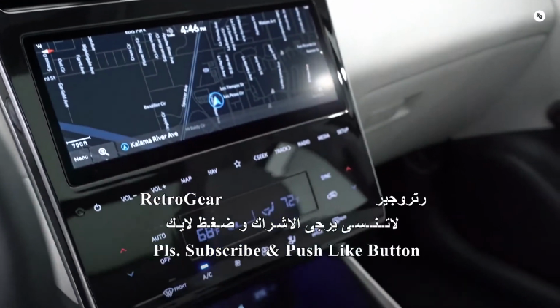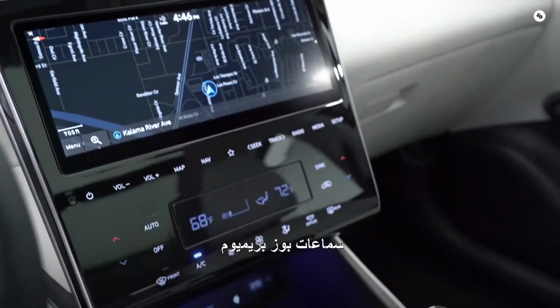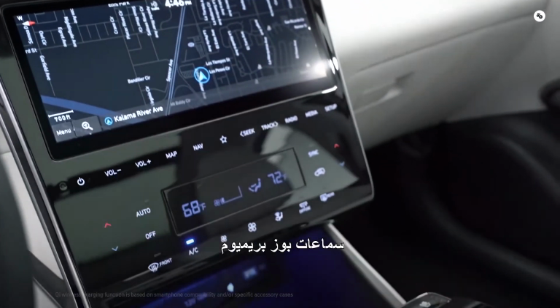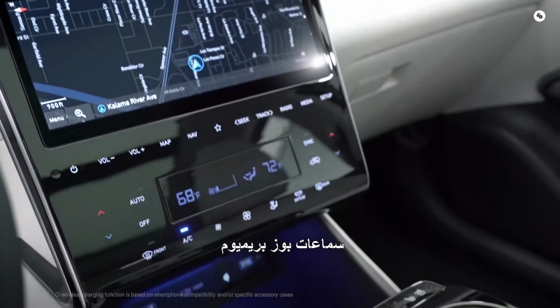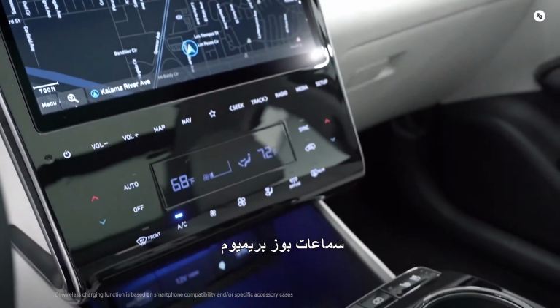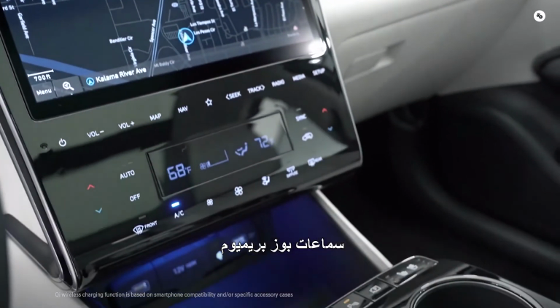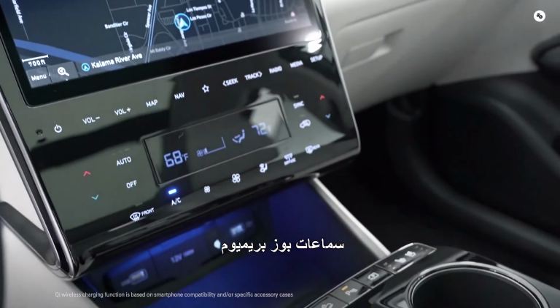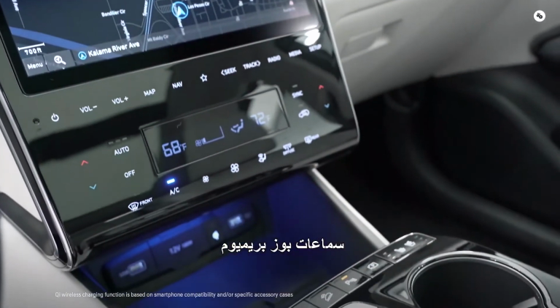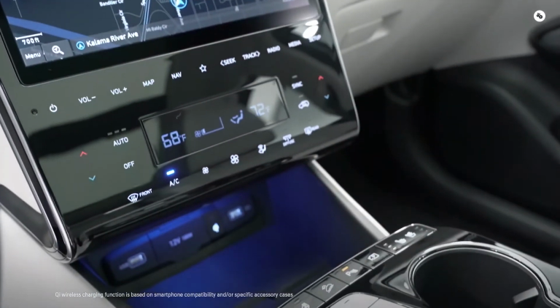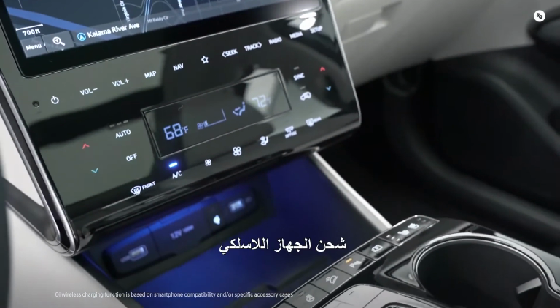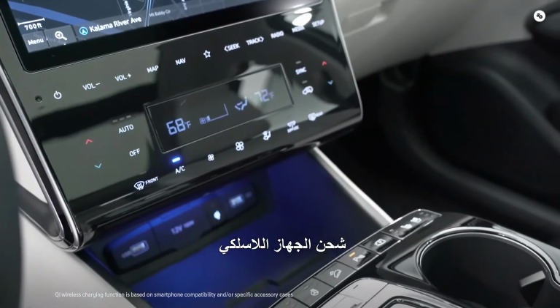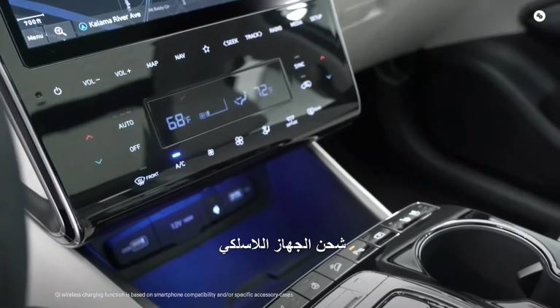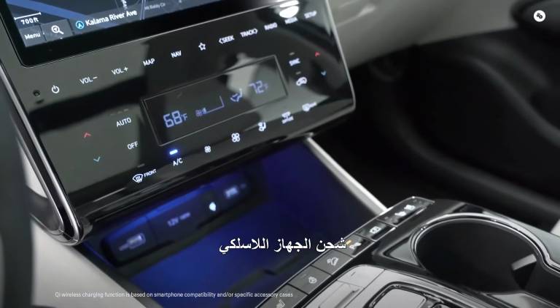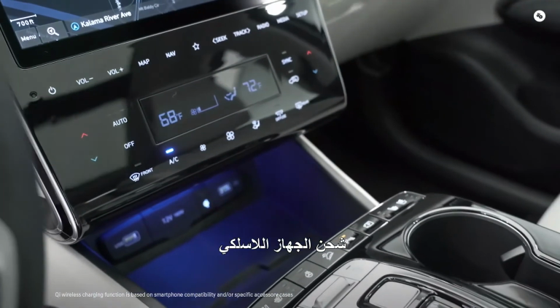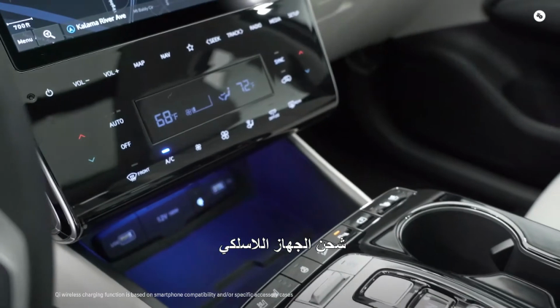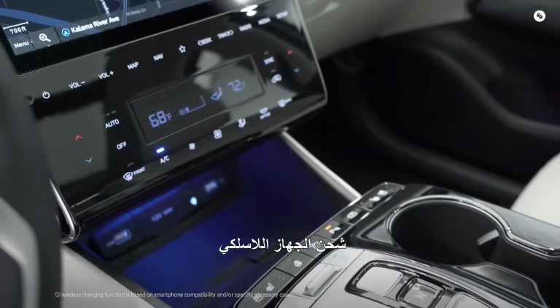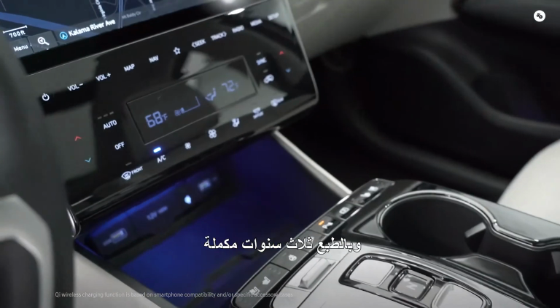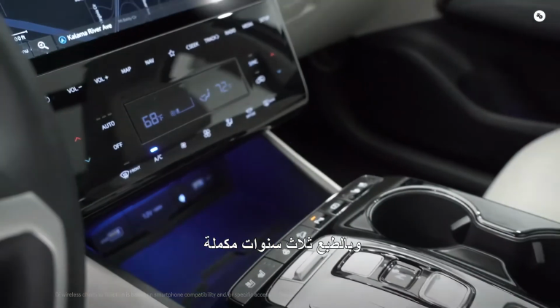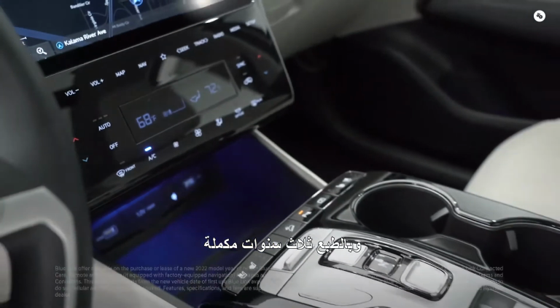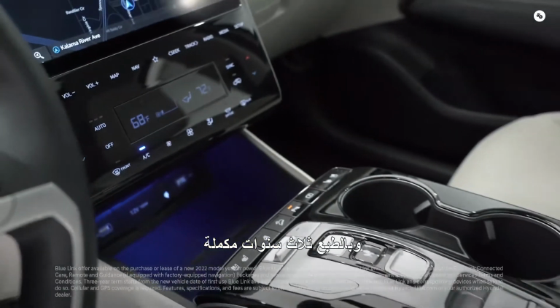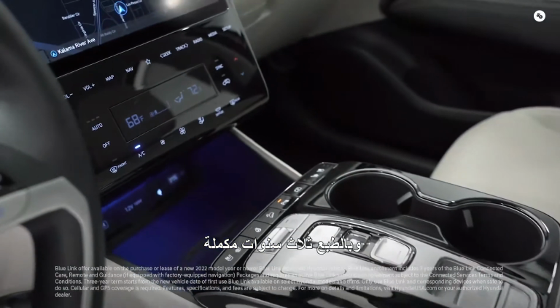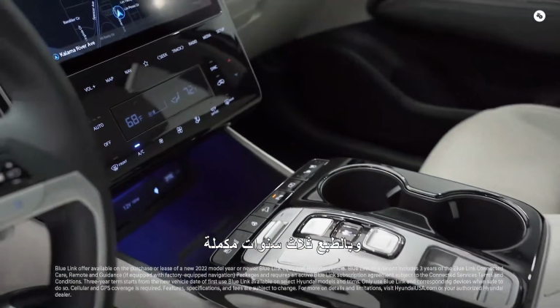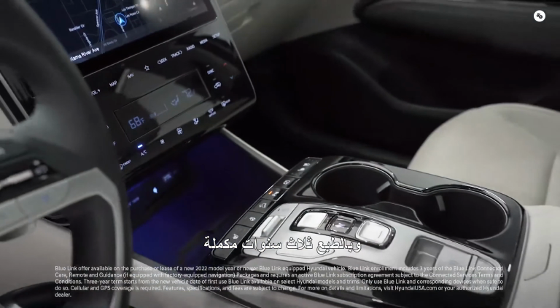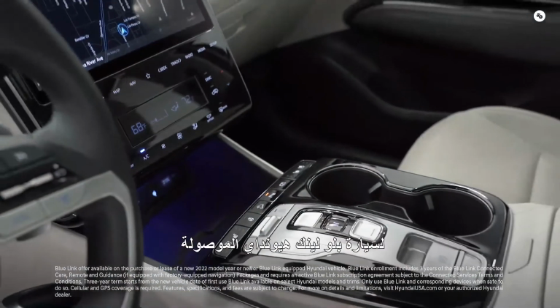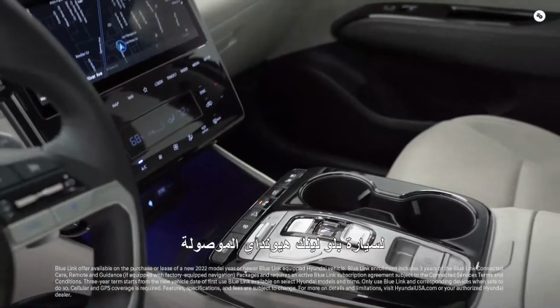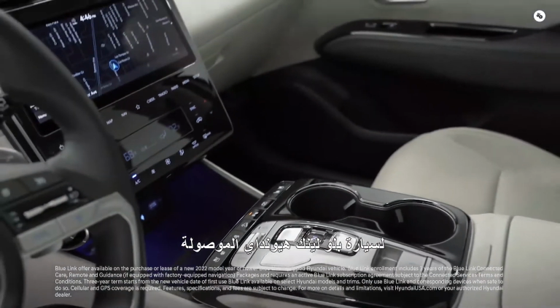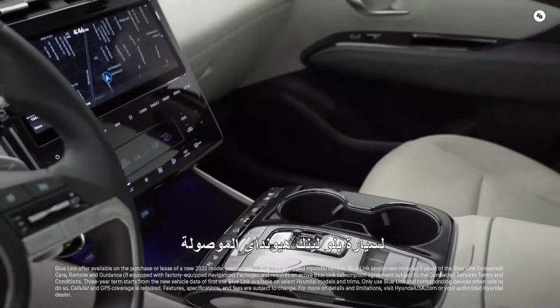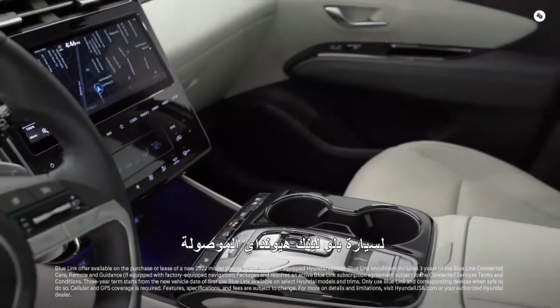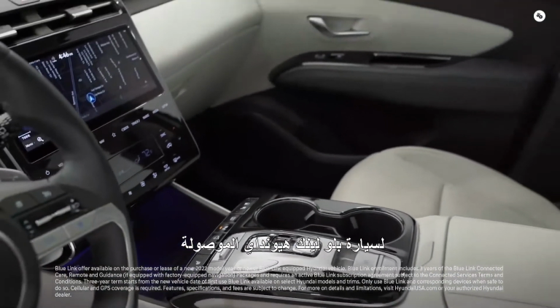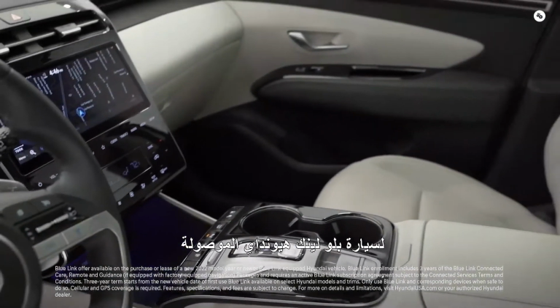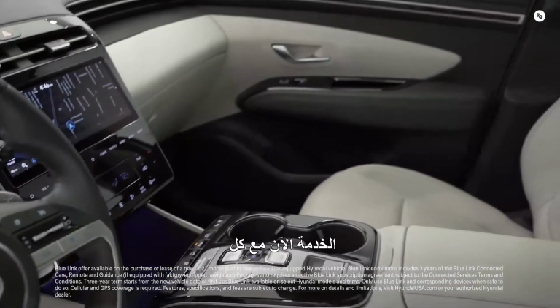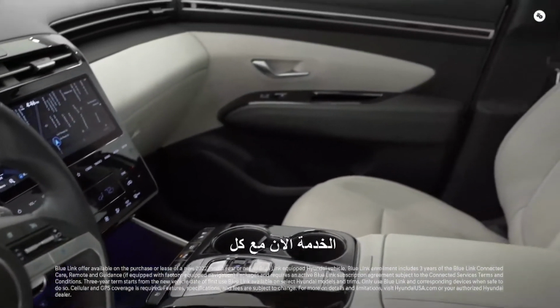Premium Bose speakers, wireless device charging, and of course three years complimentary of Blue Link, Hyundai's connected car service.